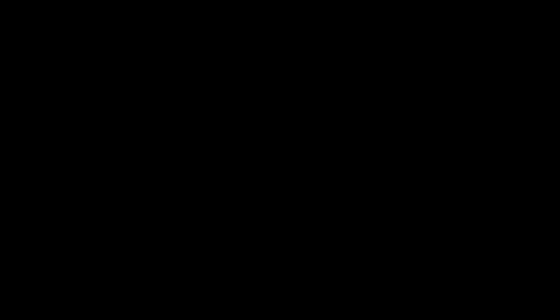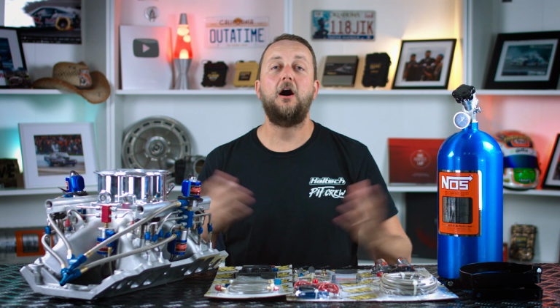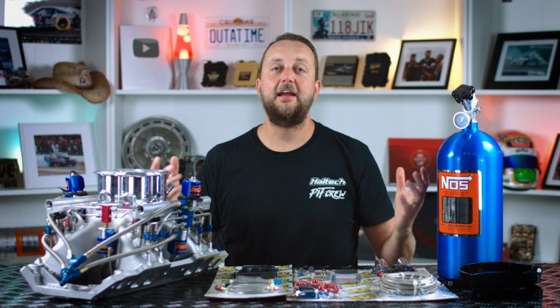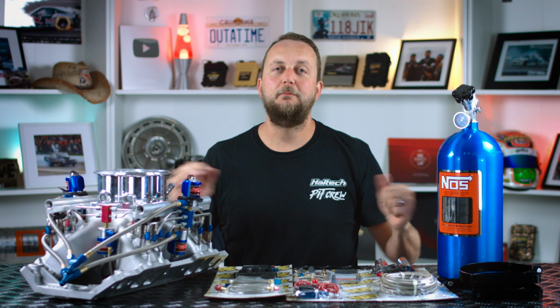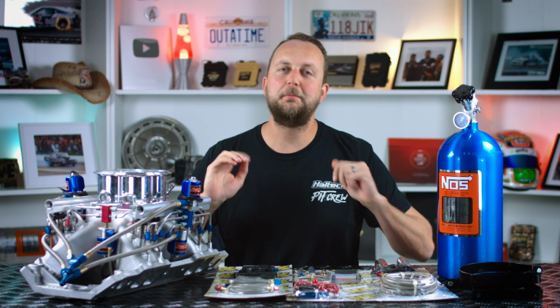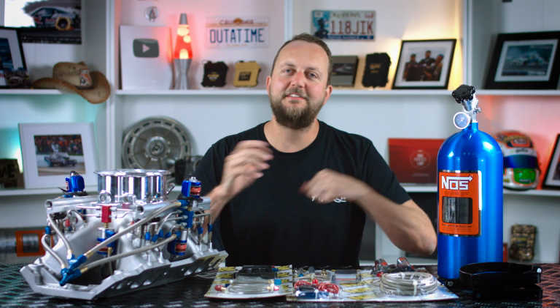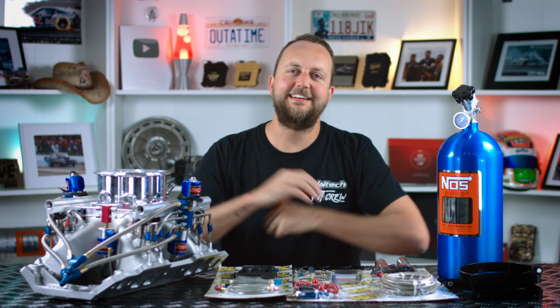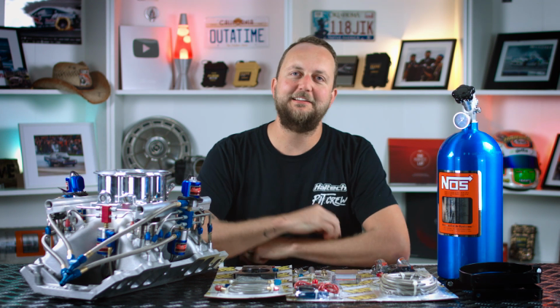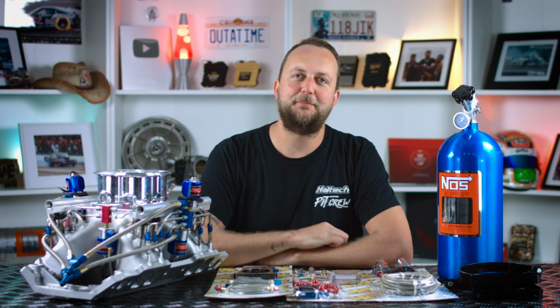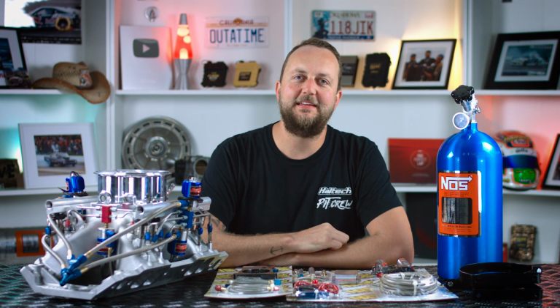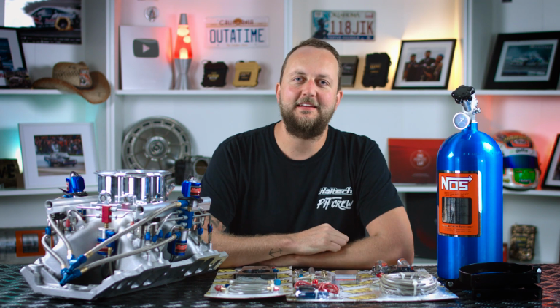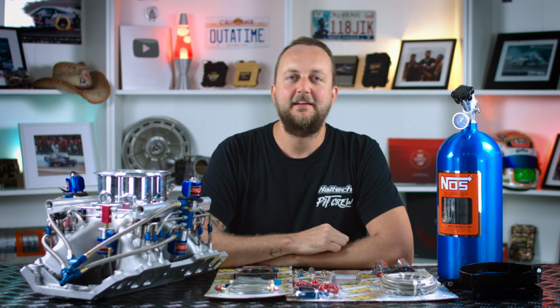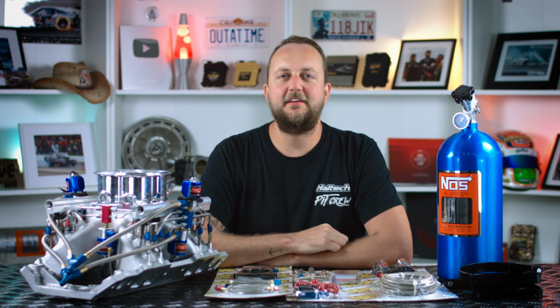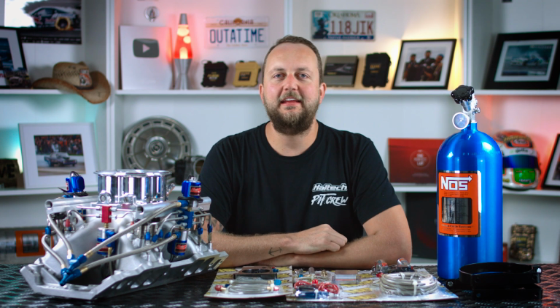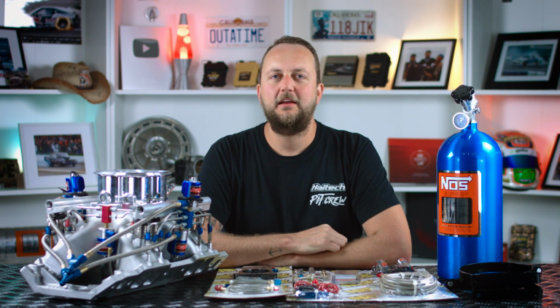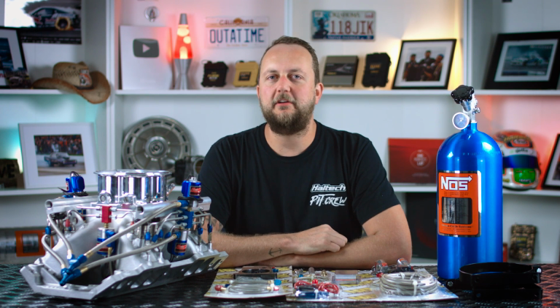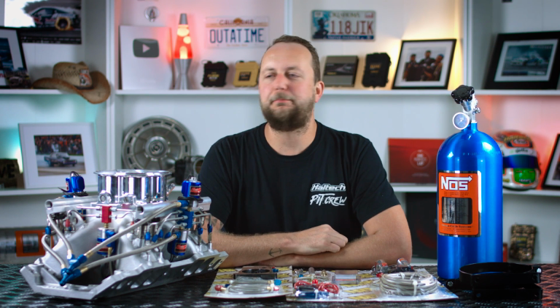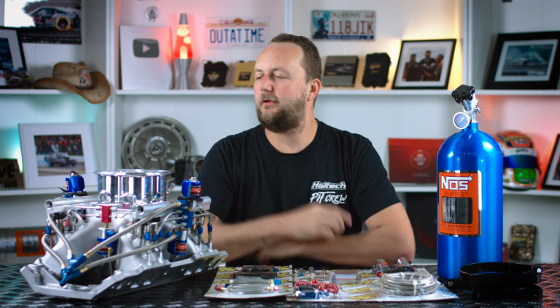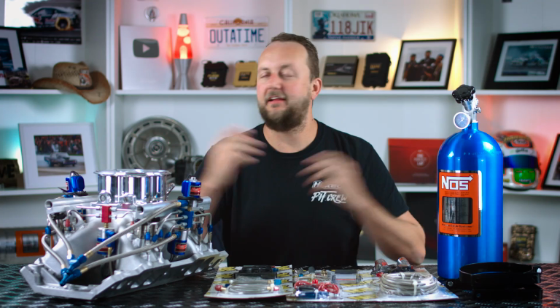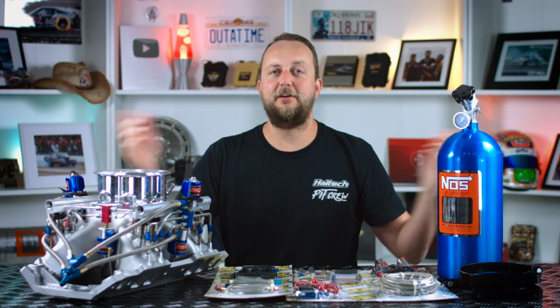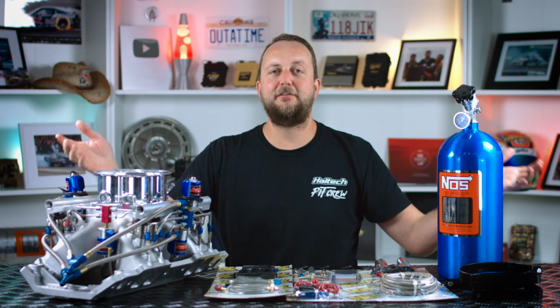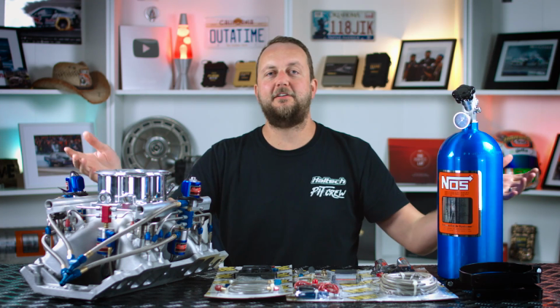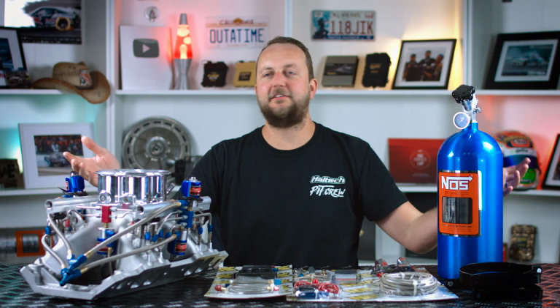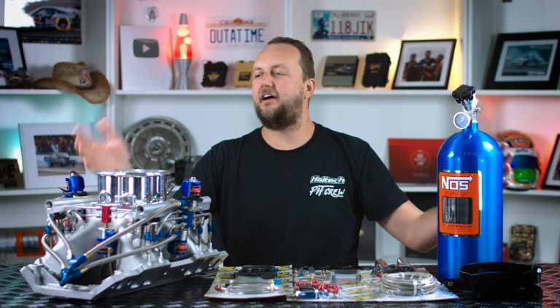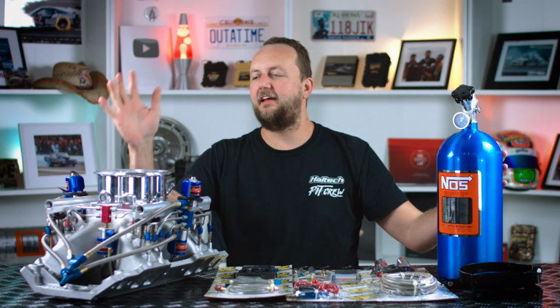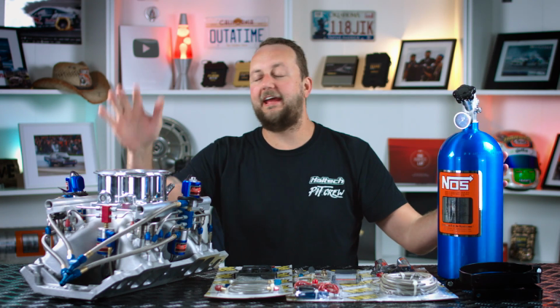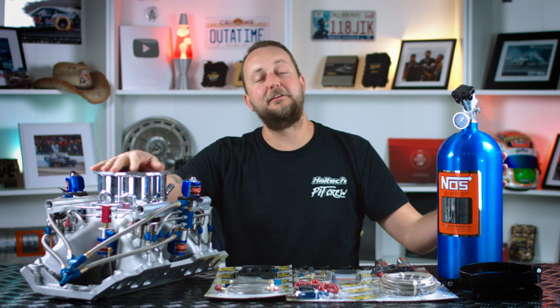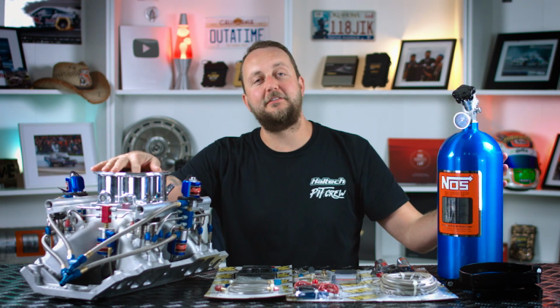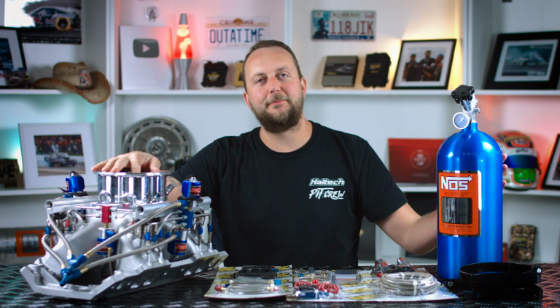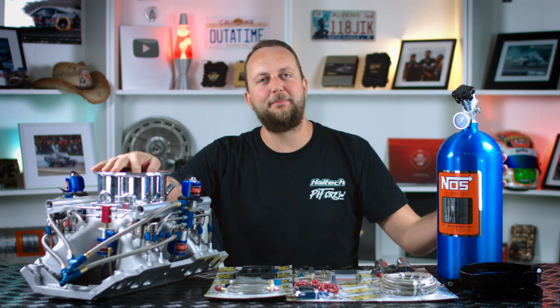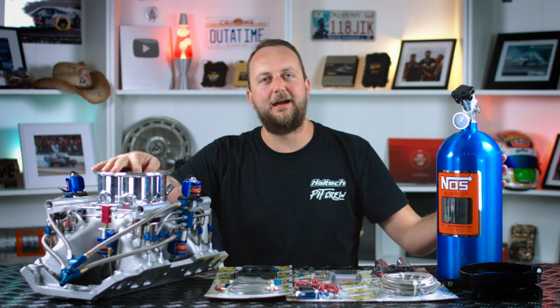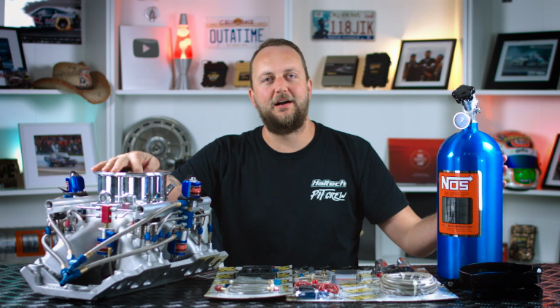Hi and welcome to Technically Speaking. Today we're exploring nitrous oxide and how to use it to make power.